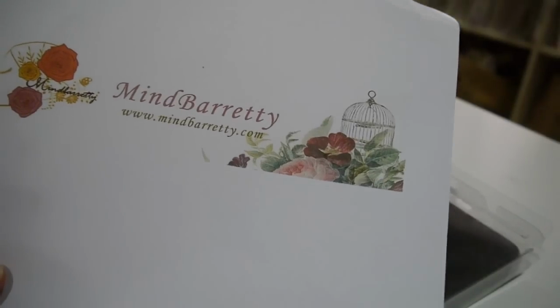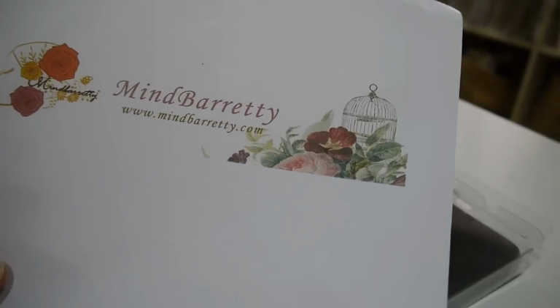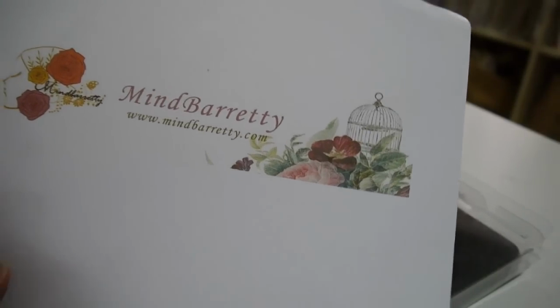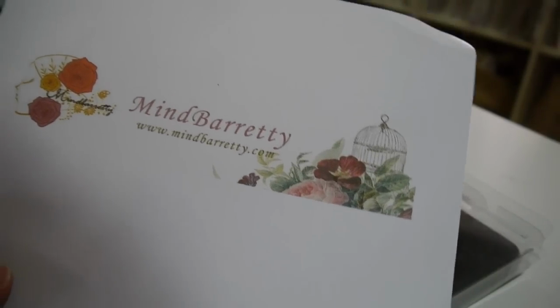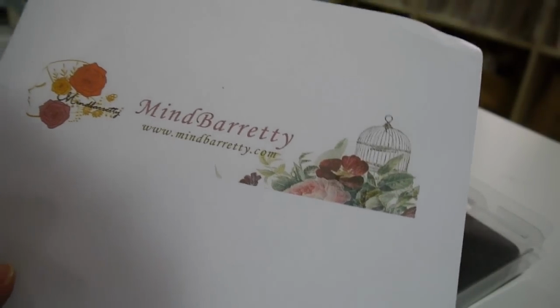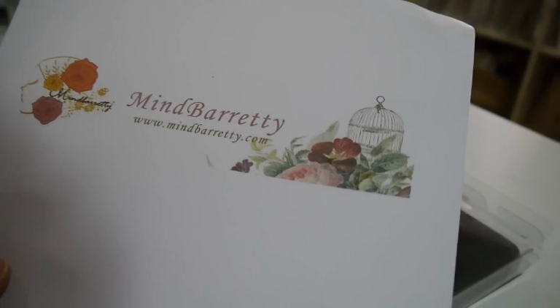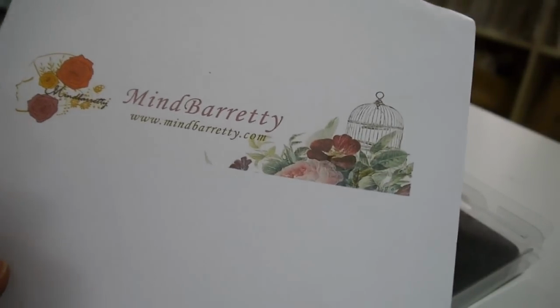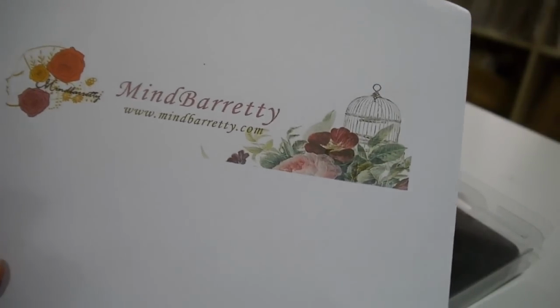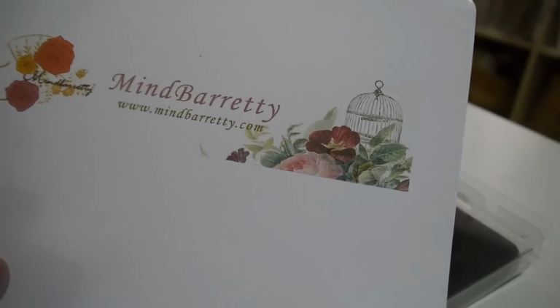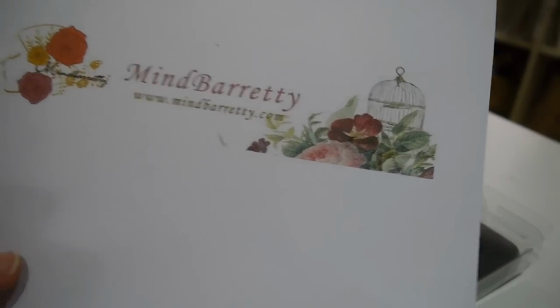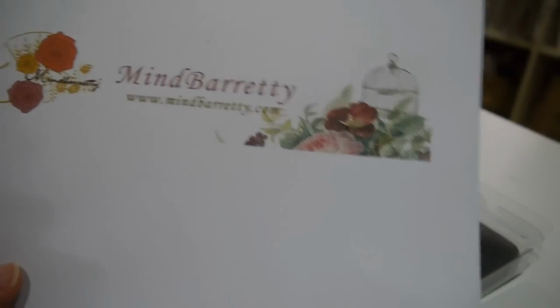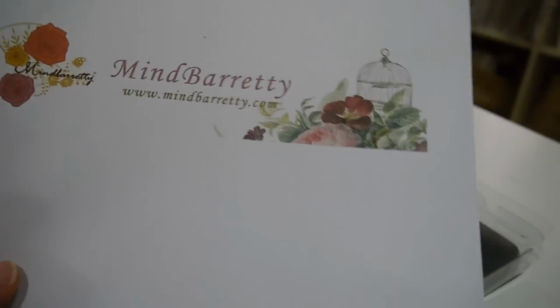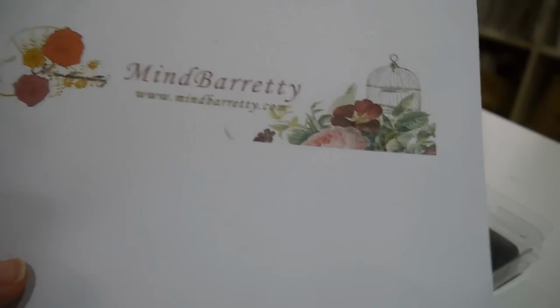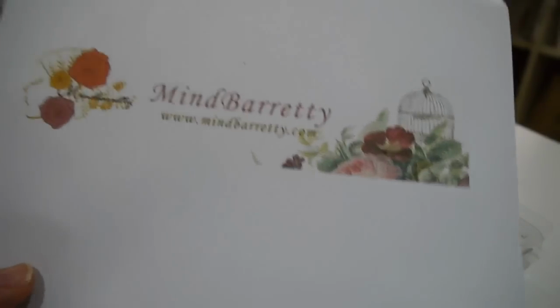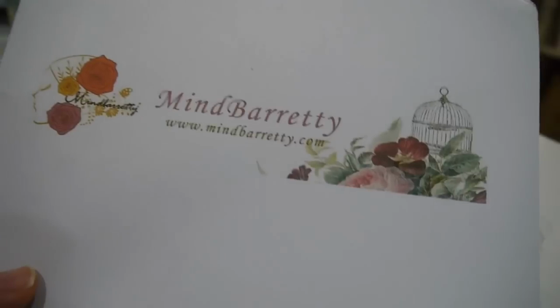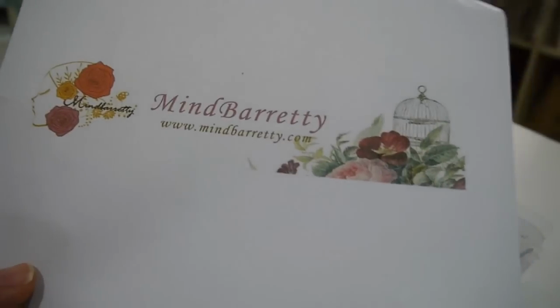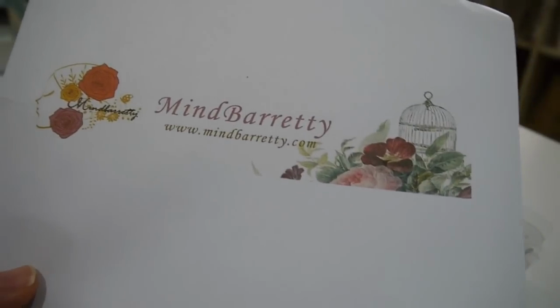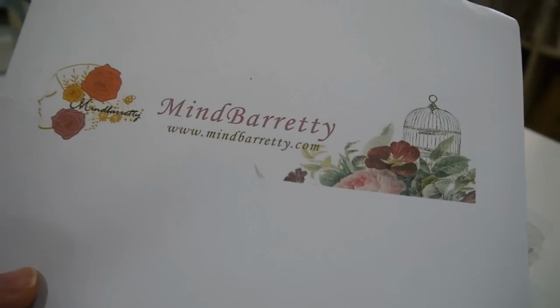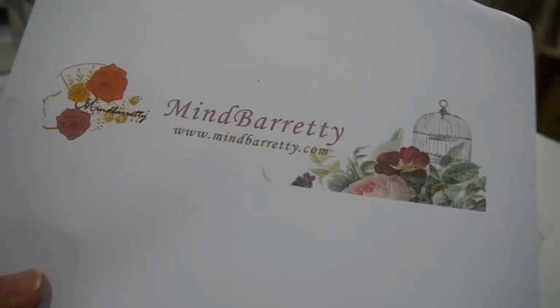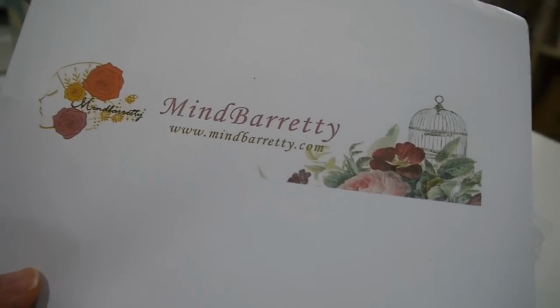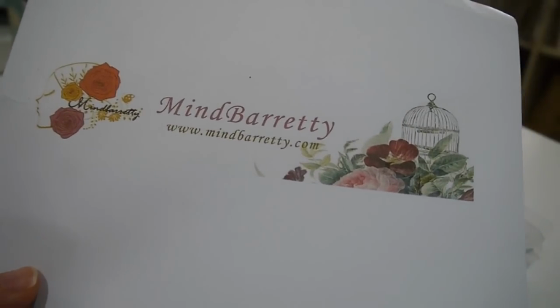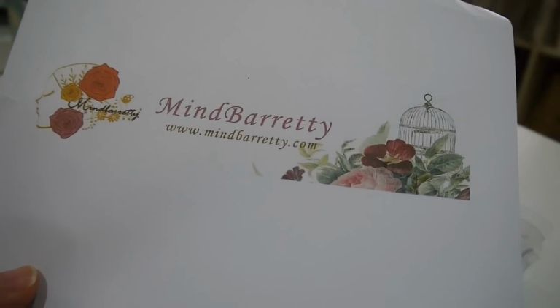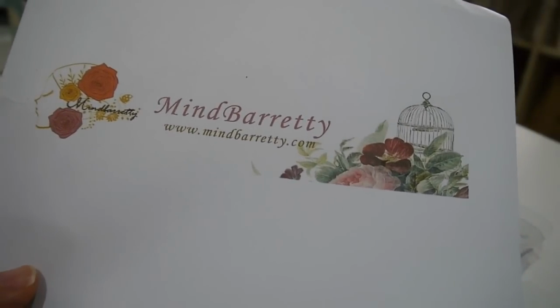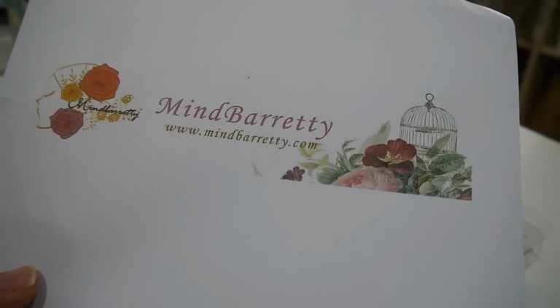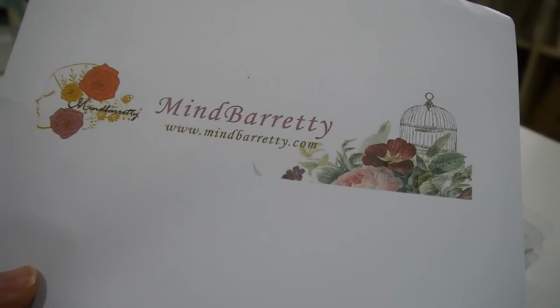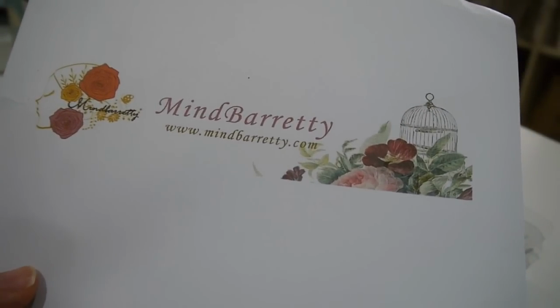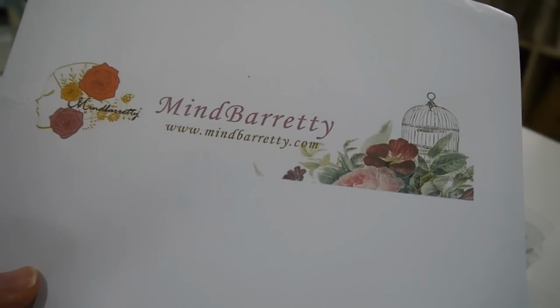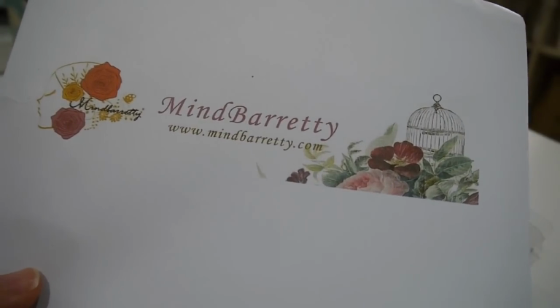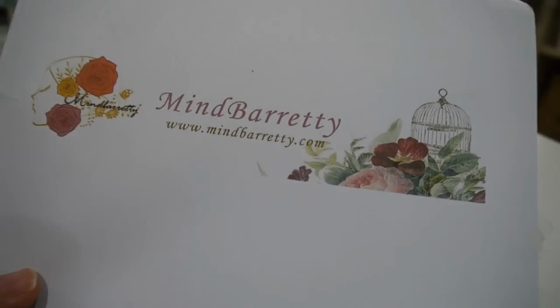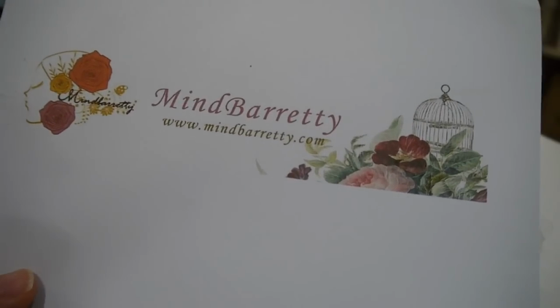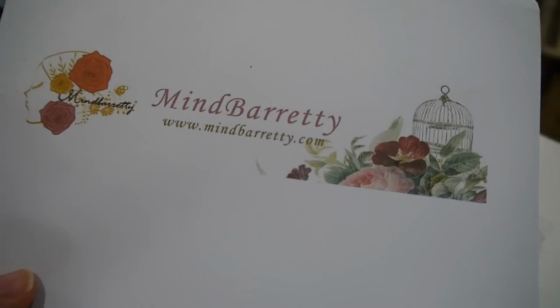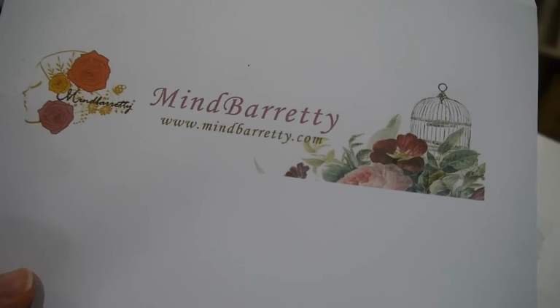Hi everyone, I'm Annie here. Today I would like to show you all my DT project for my Patreon partner.